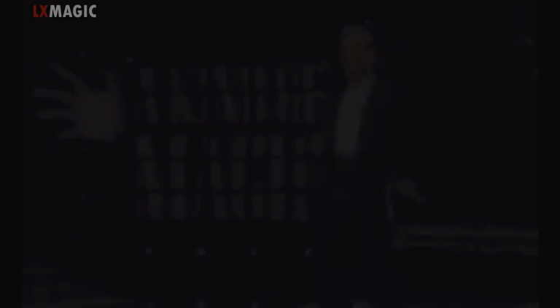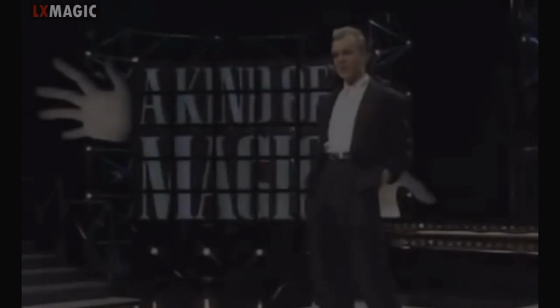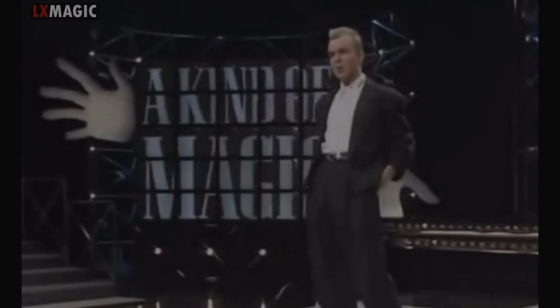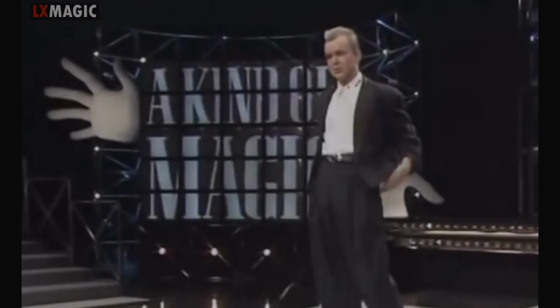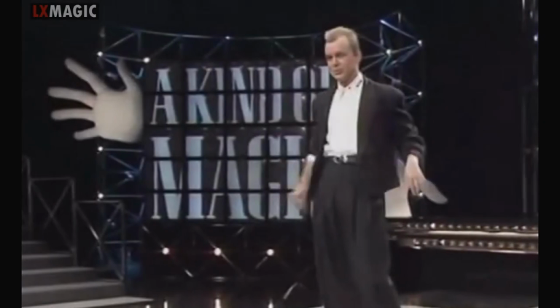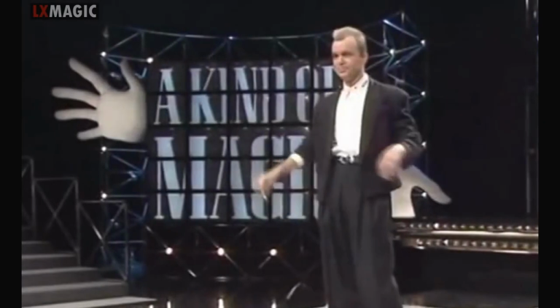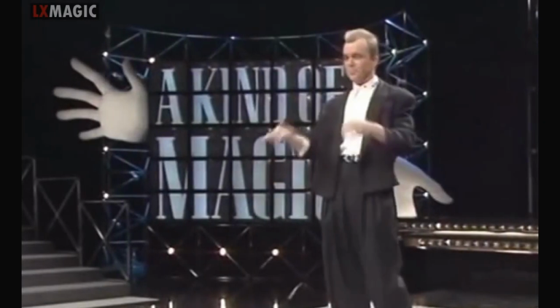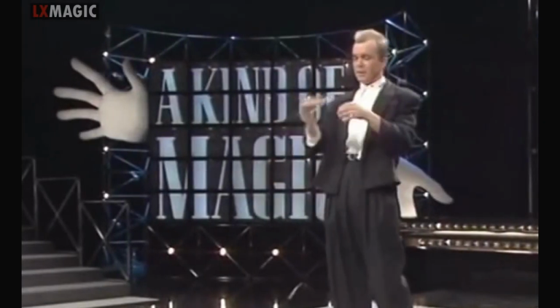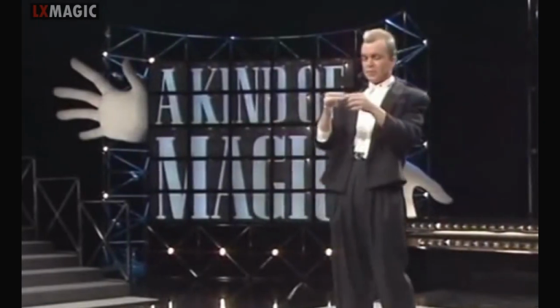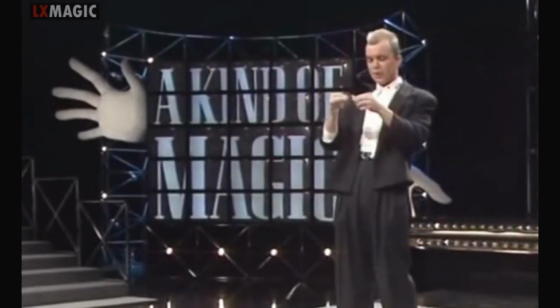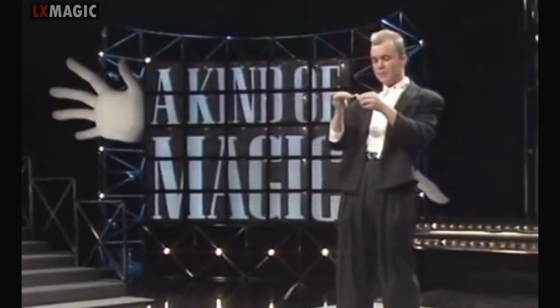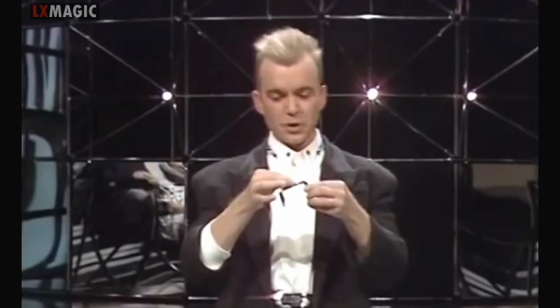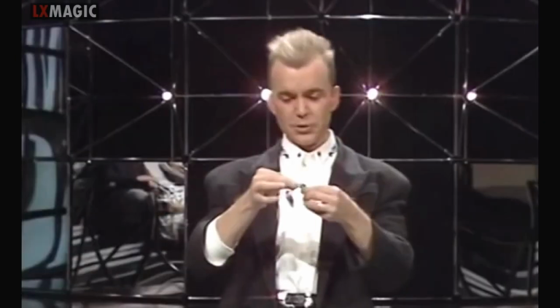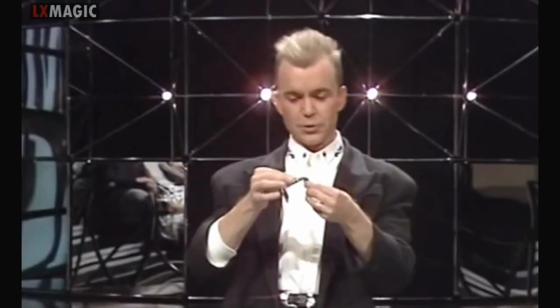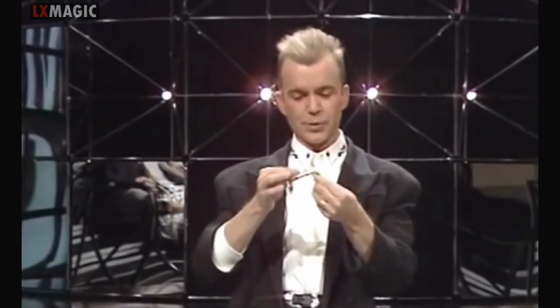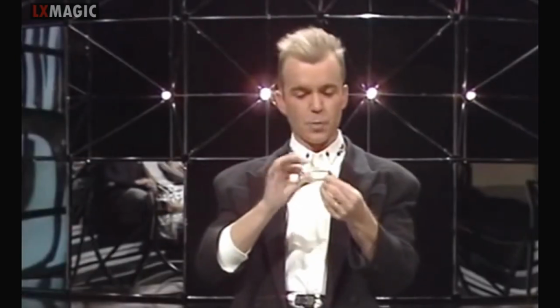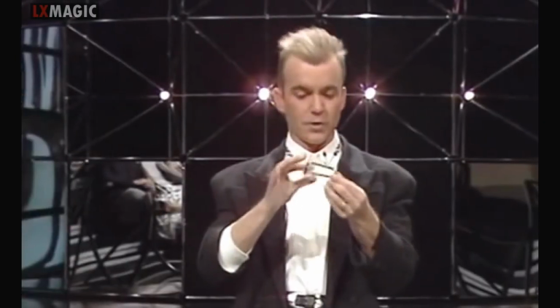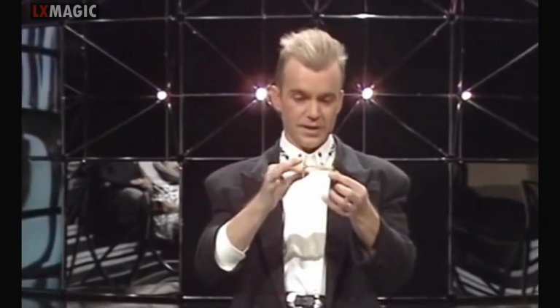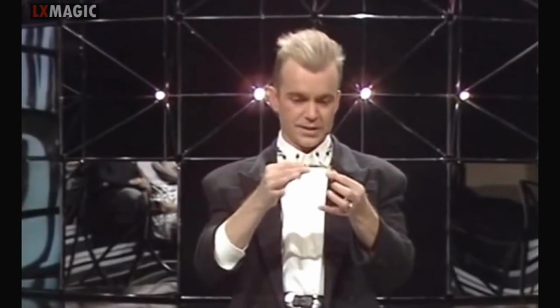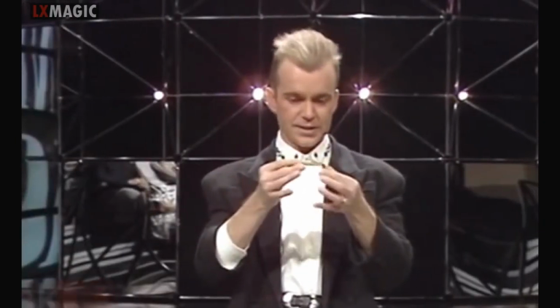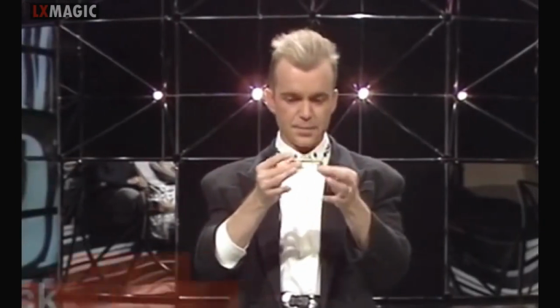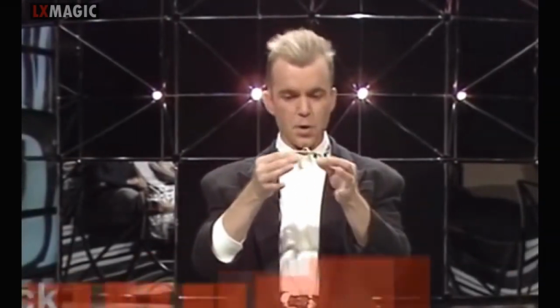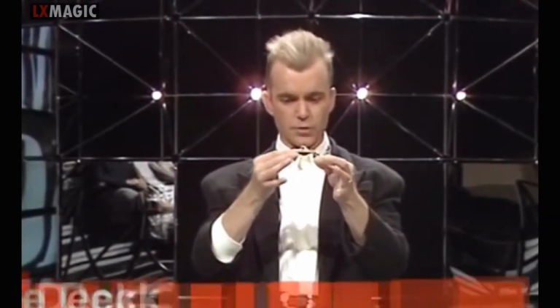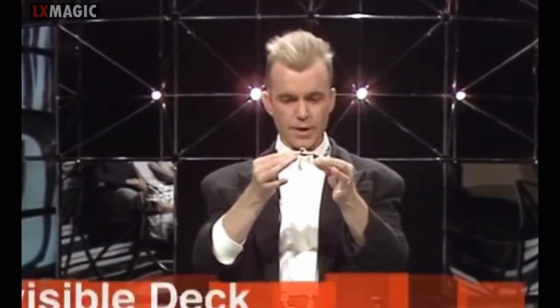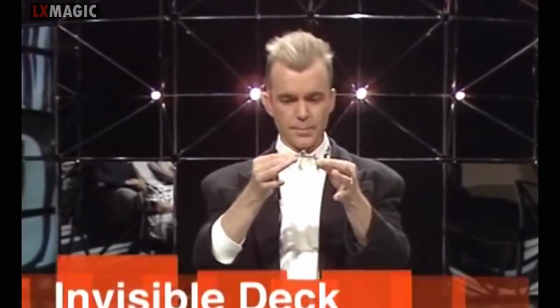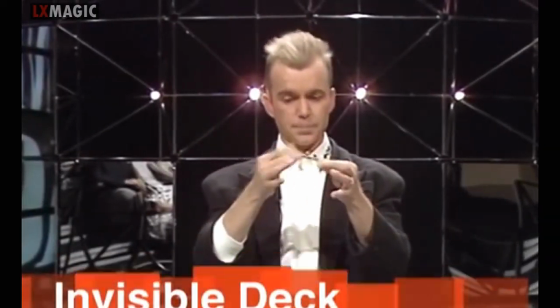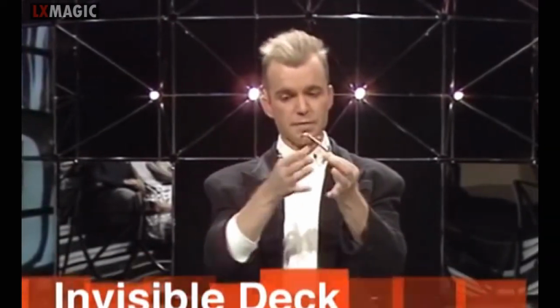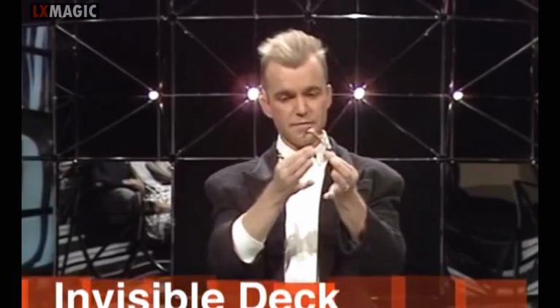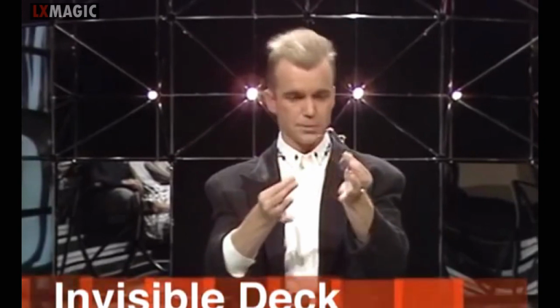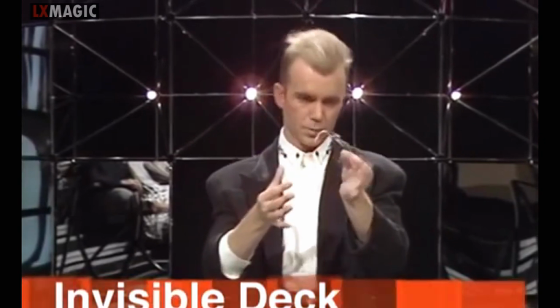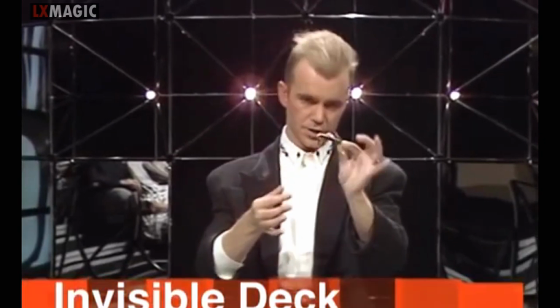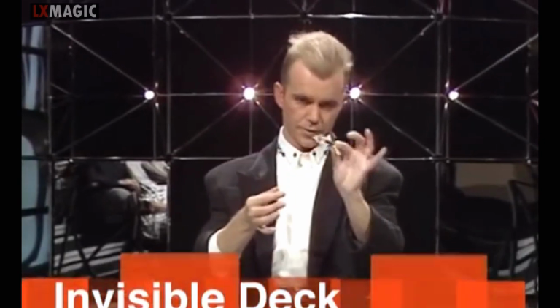Thank you very much. Tonight we're going to do a trick with one of these. This is a purse frame. It's made of invisible material.